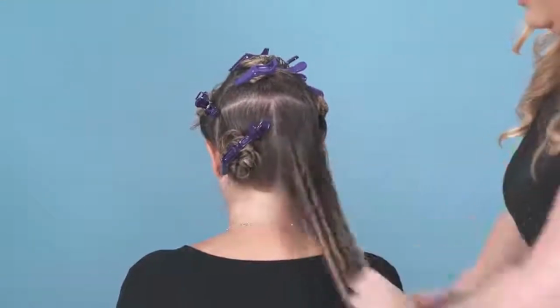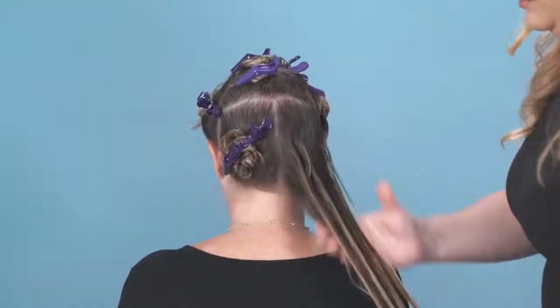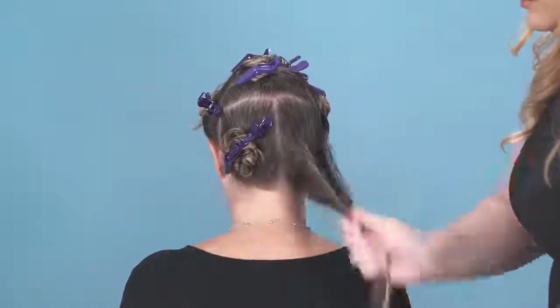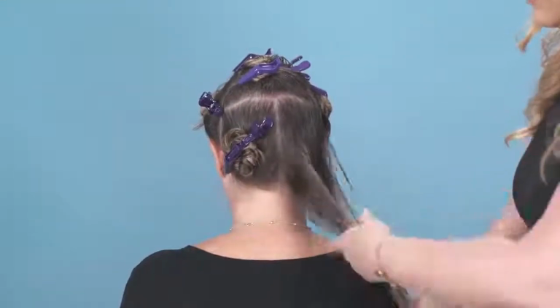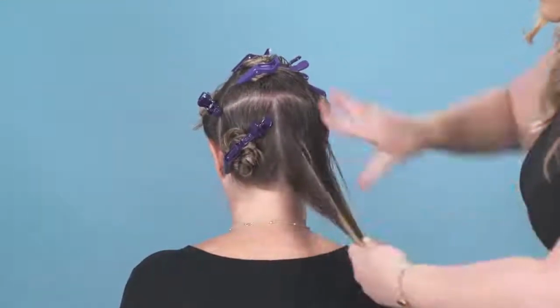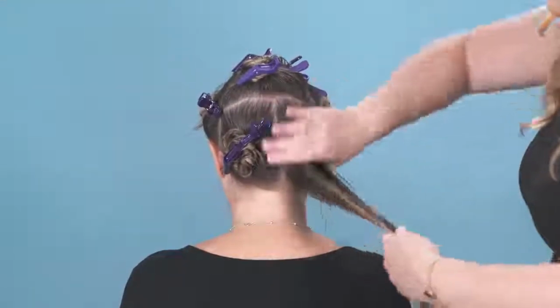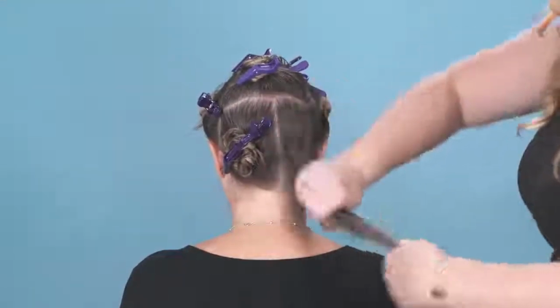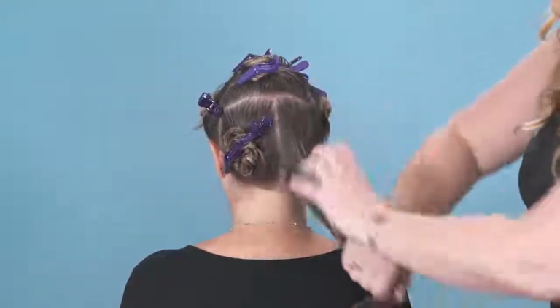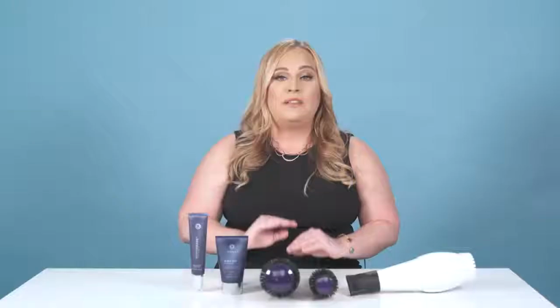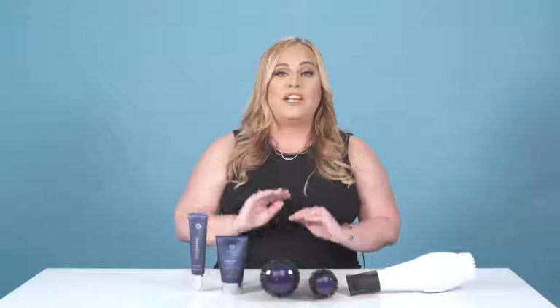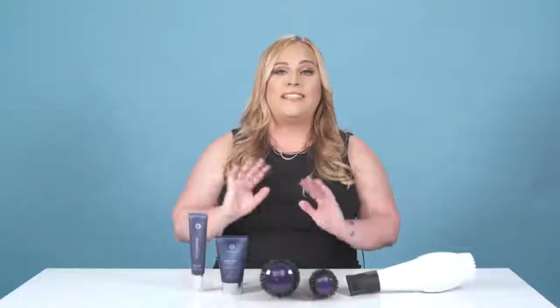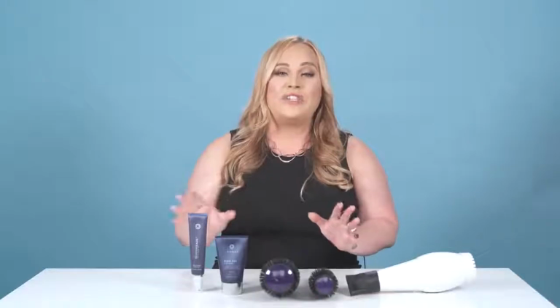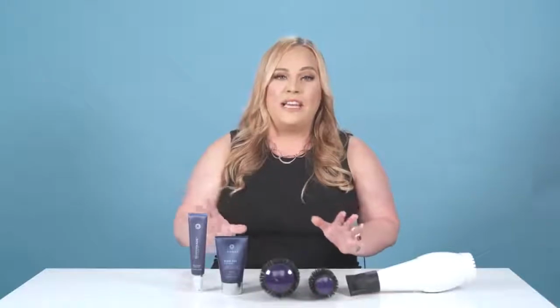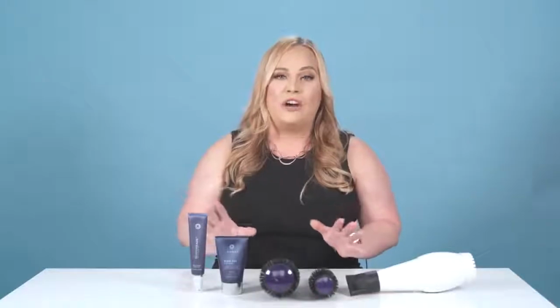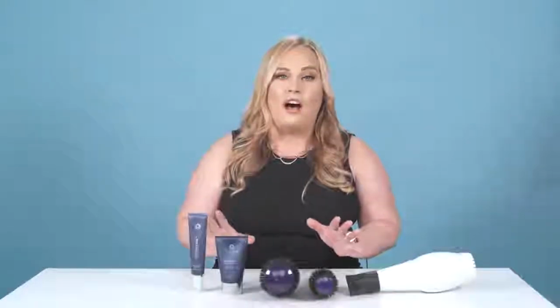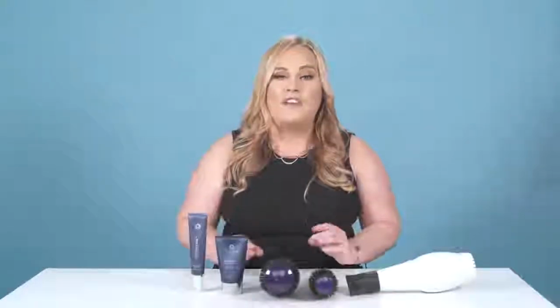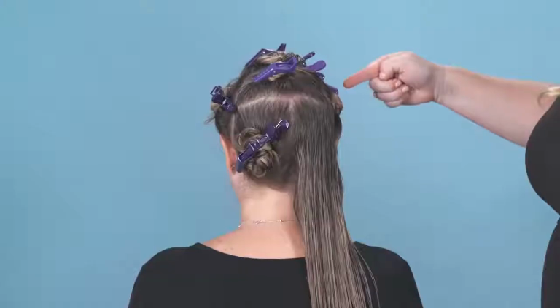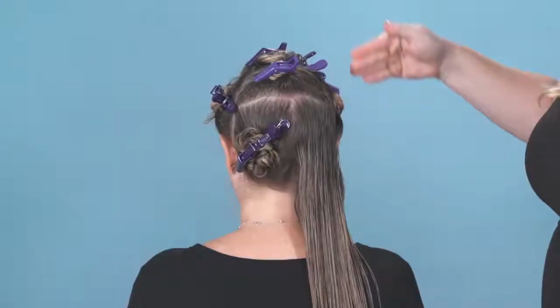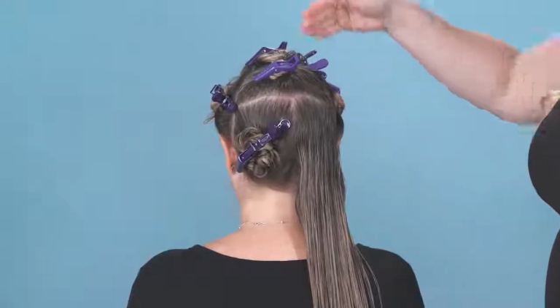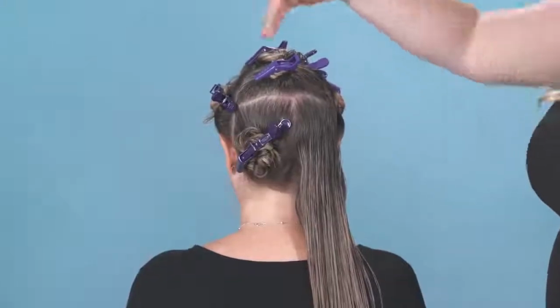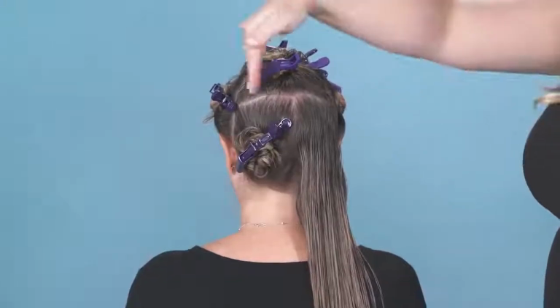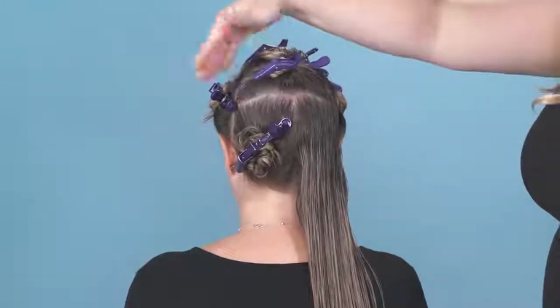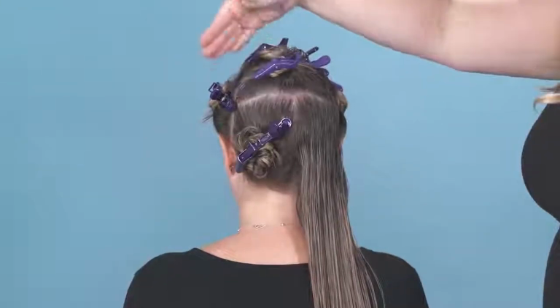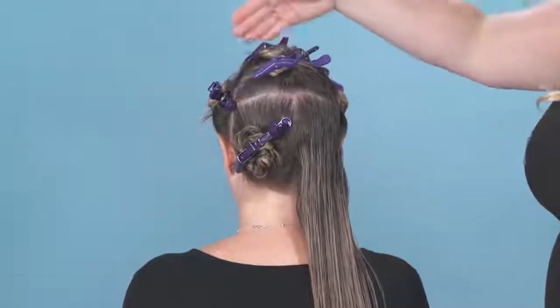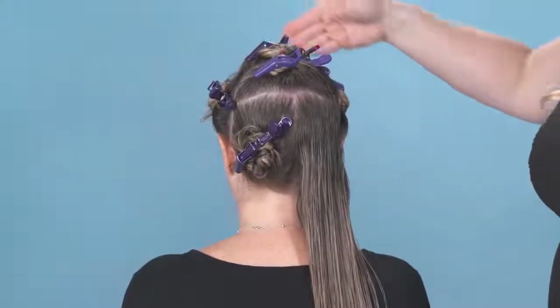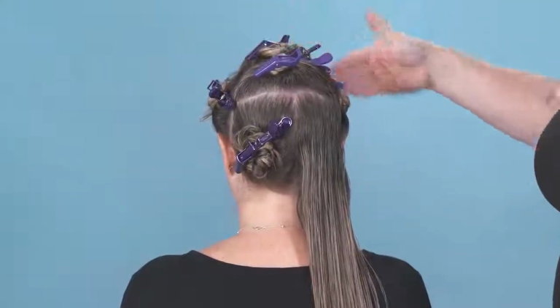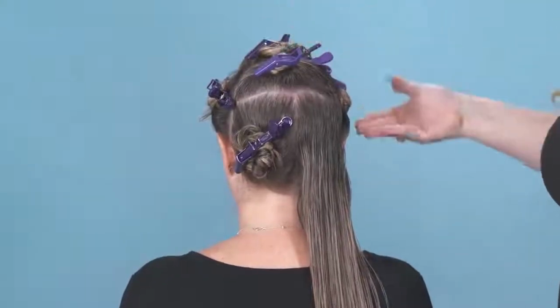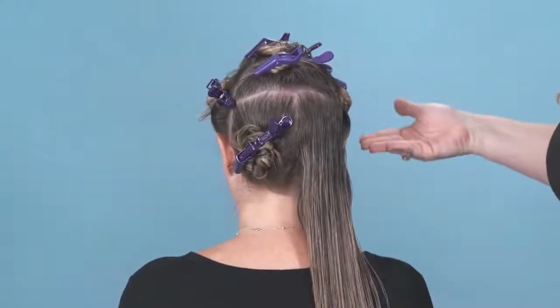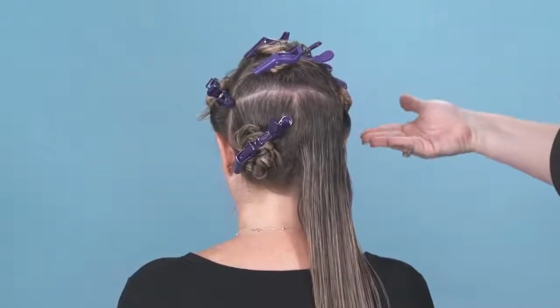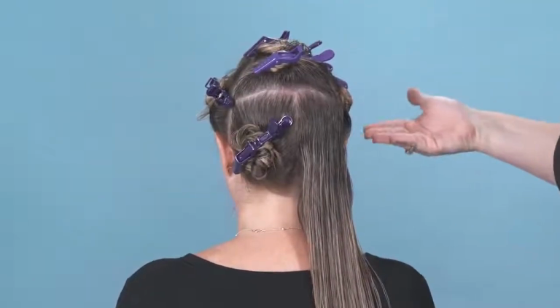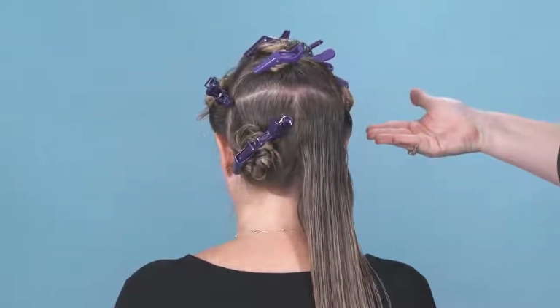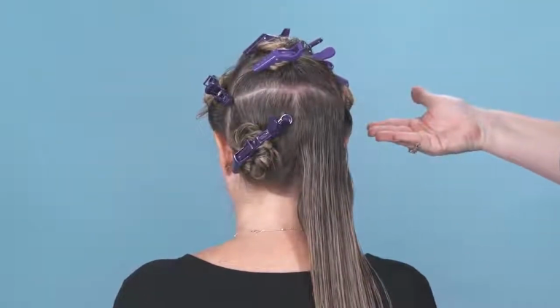After we applied the products, we're going to section the hair off. Neat sections are super important for a perfect blow-dry.